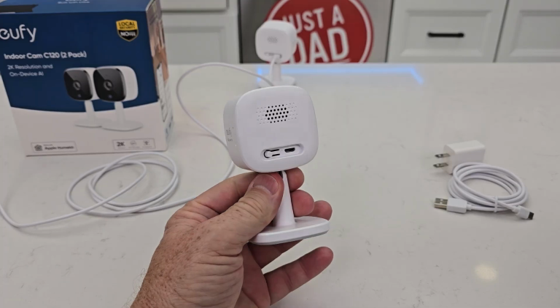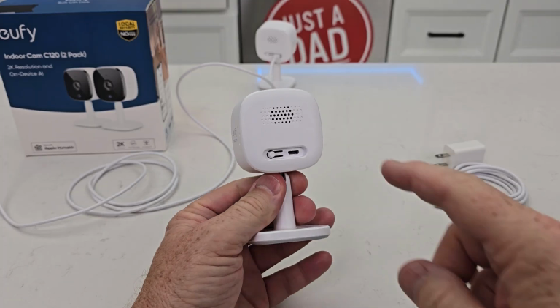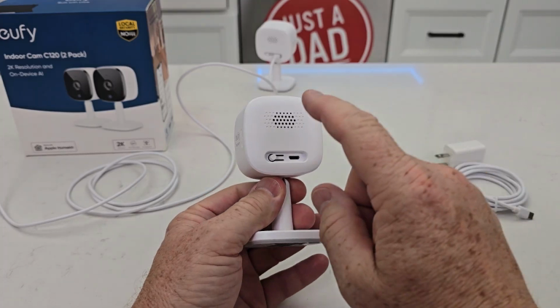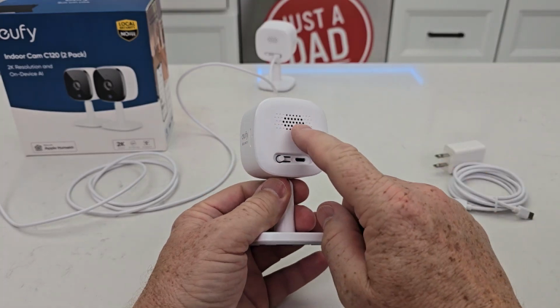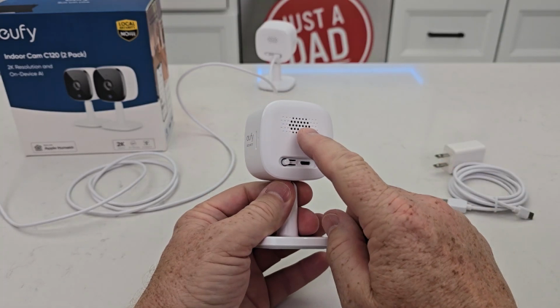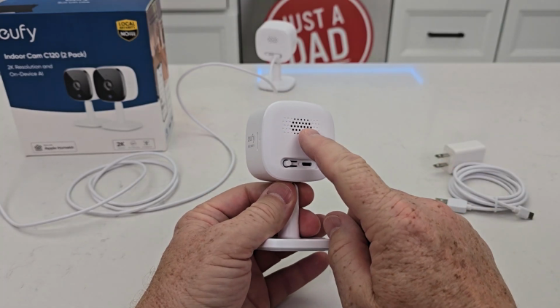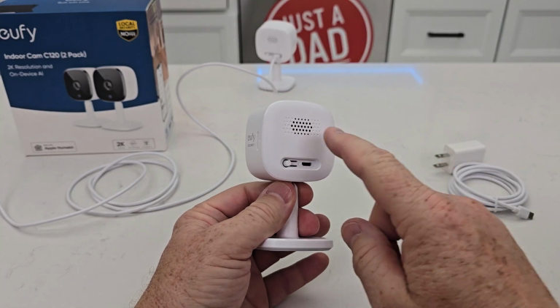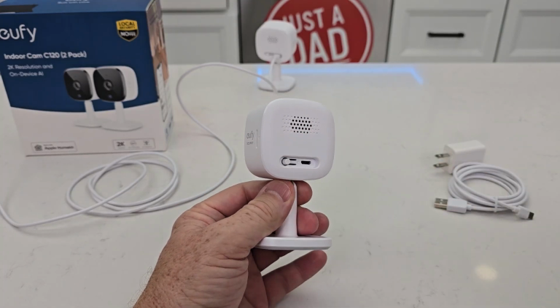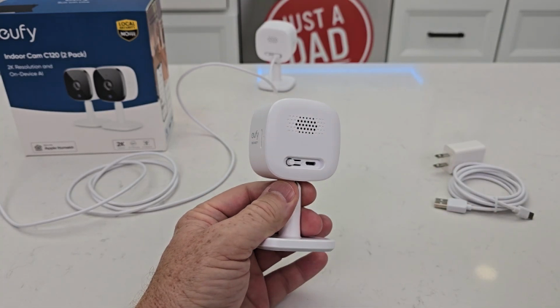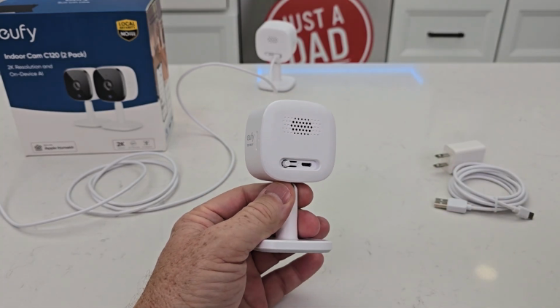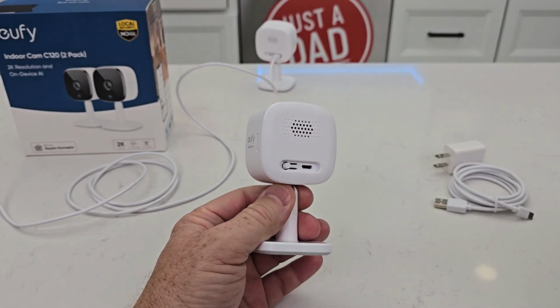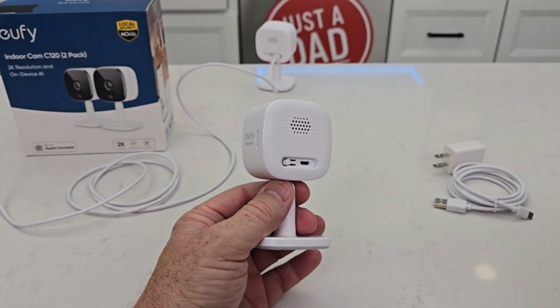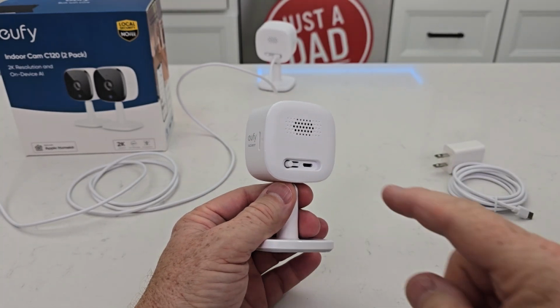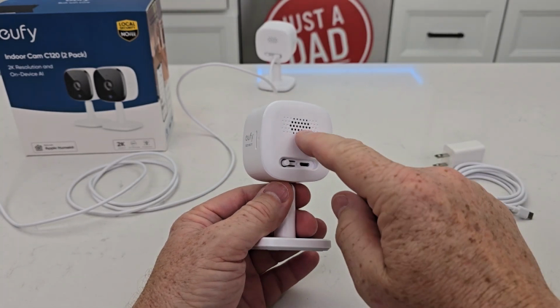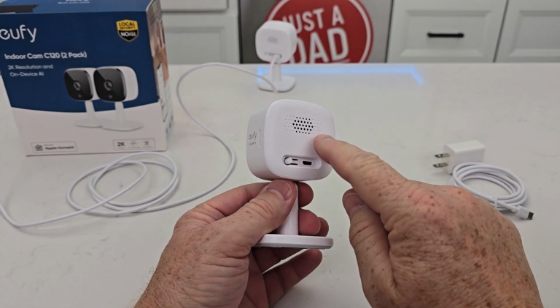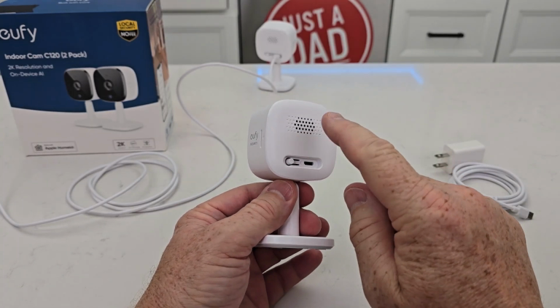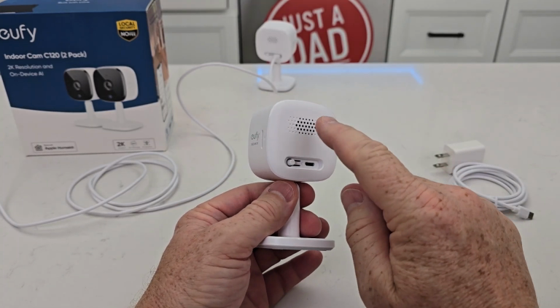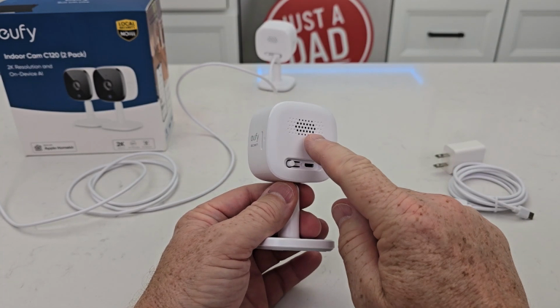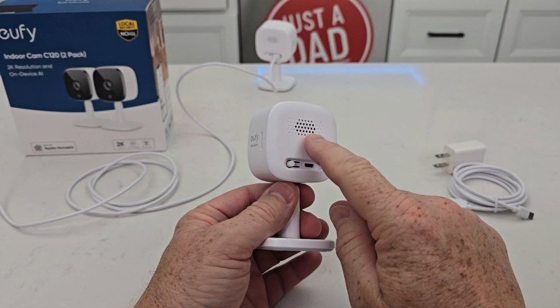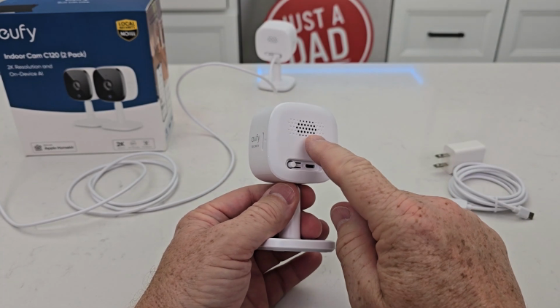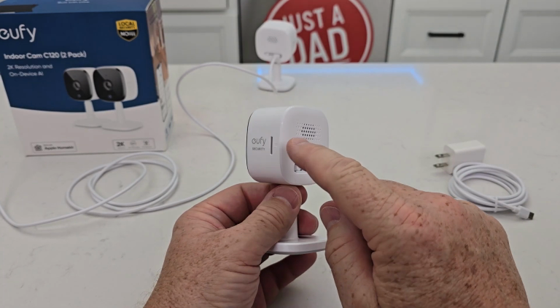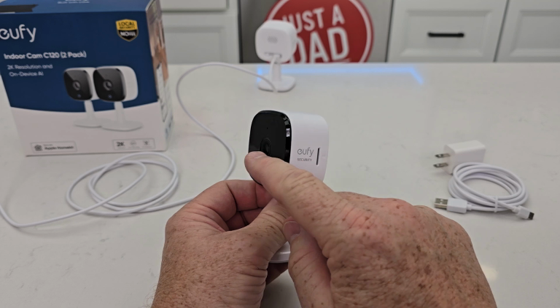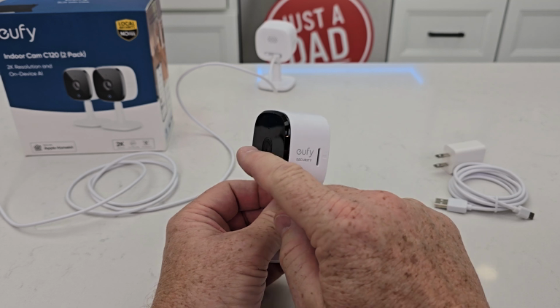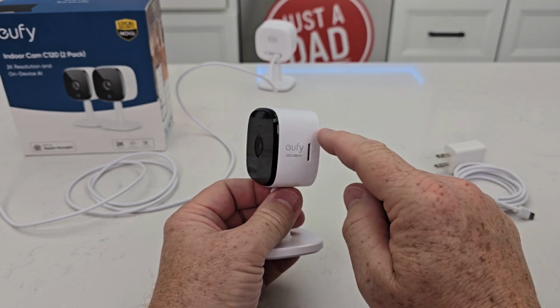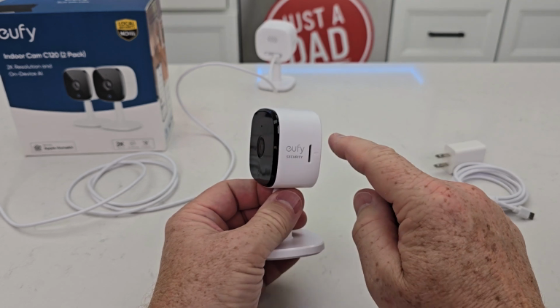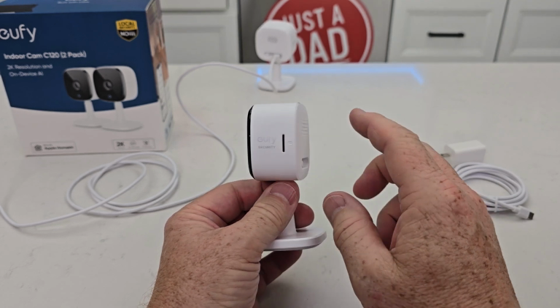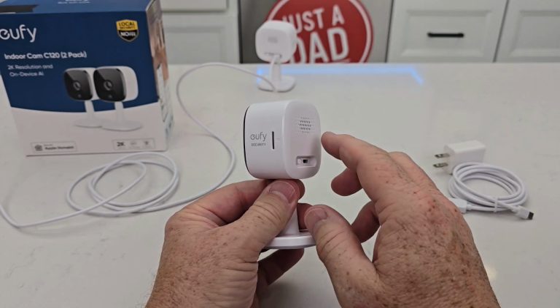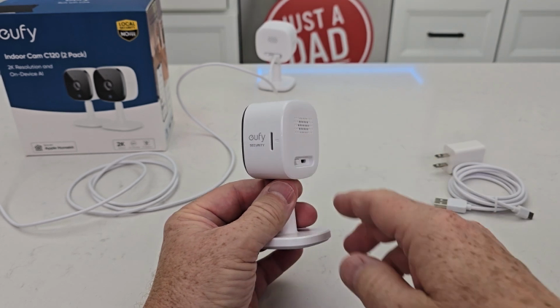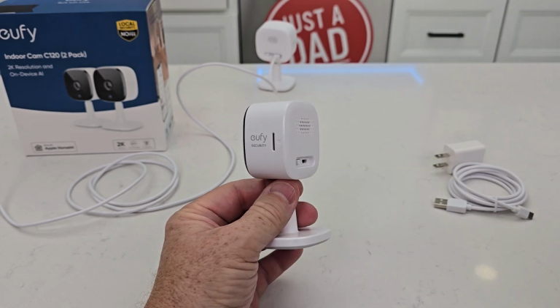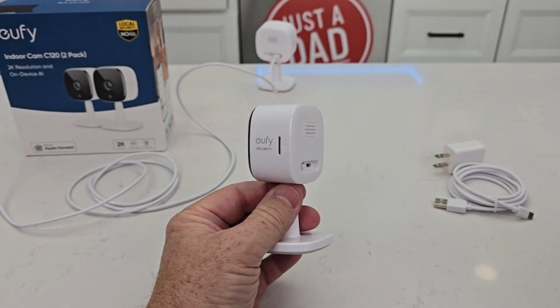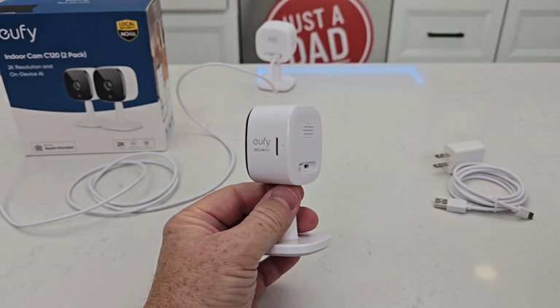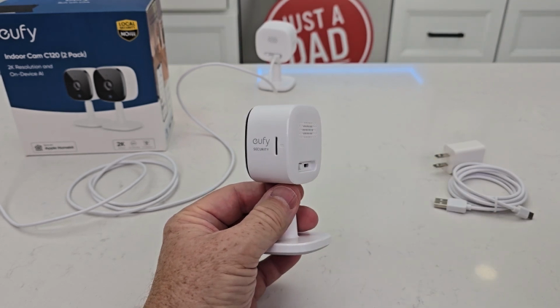It does have a built-in alarm. I can have it sound an alarm, and I can also speak to it and have two-way communication.